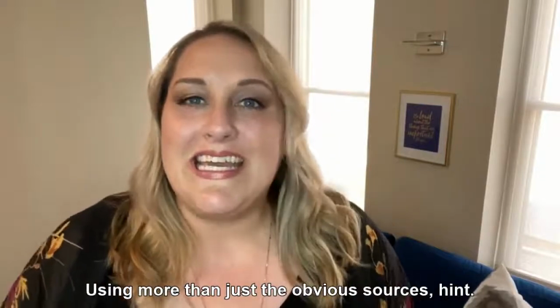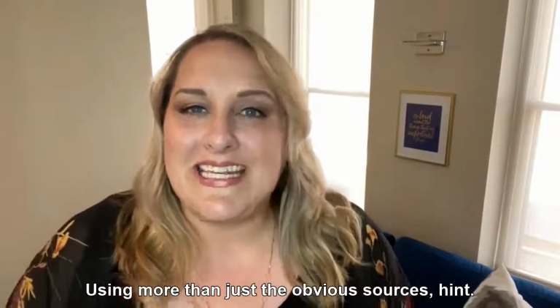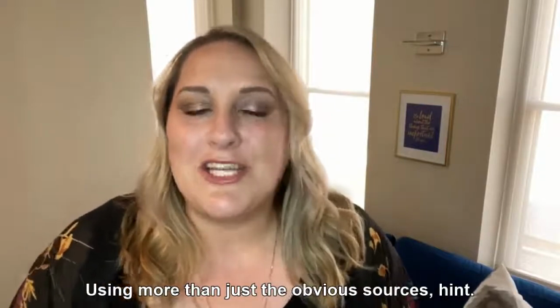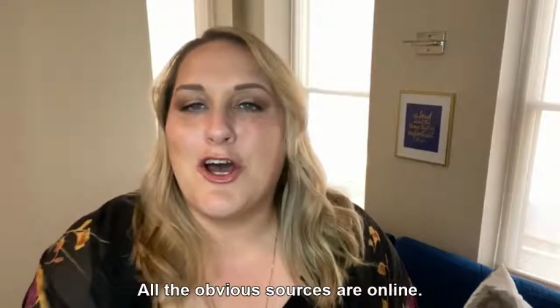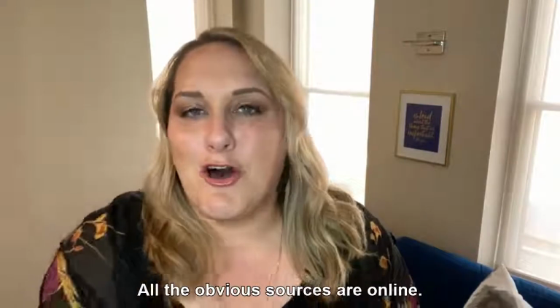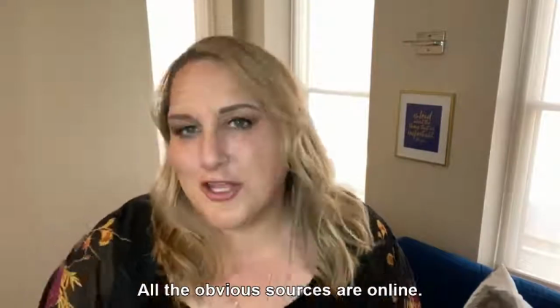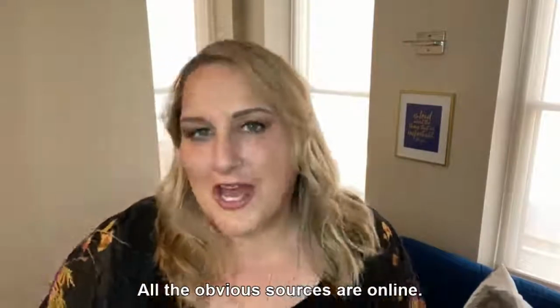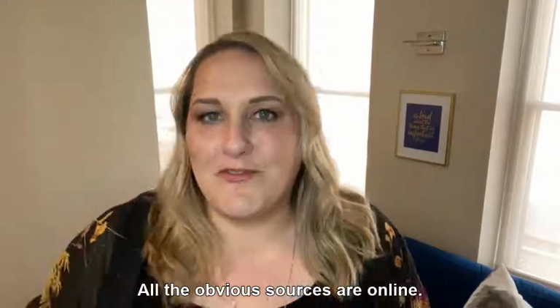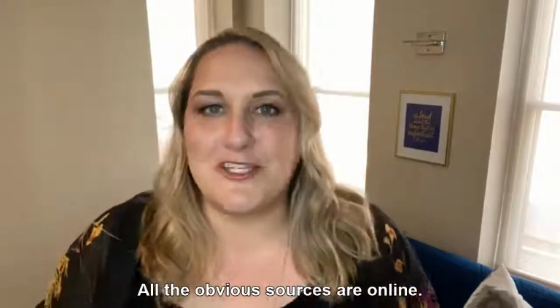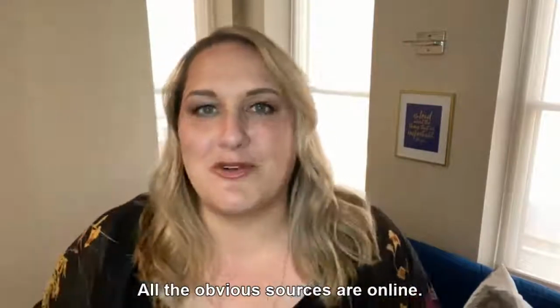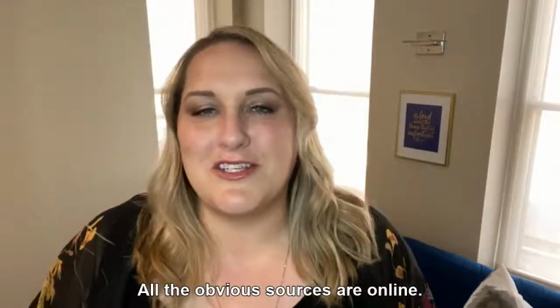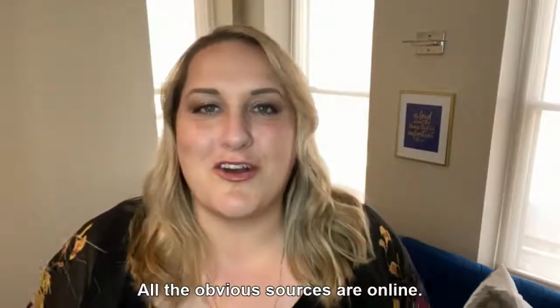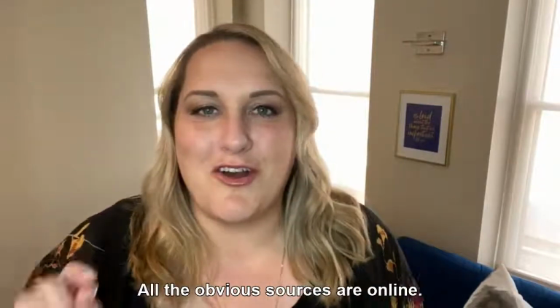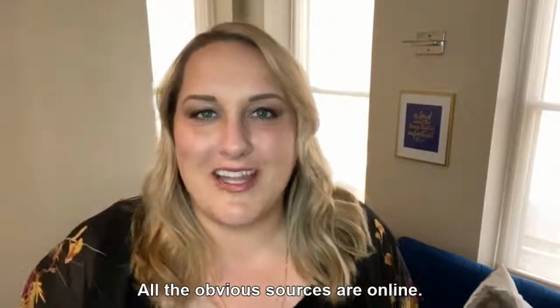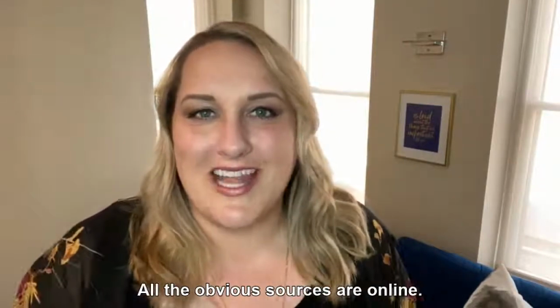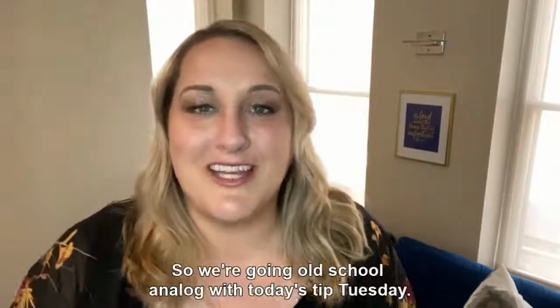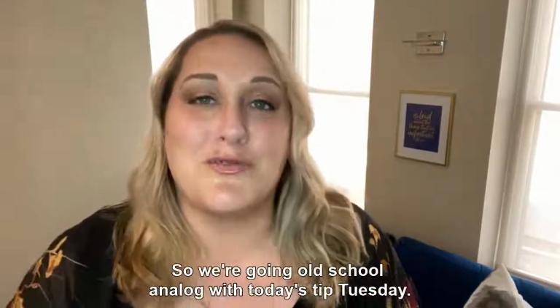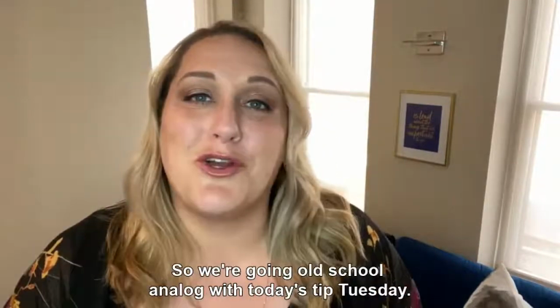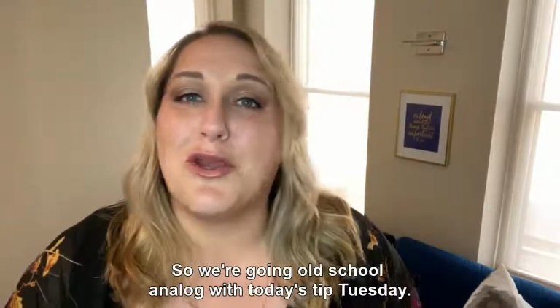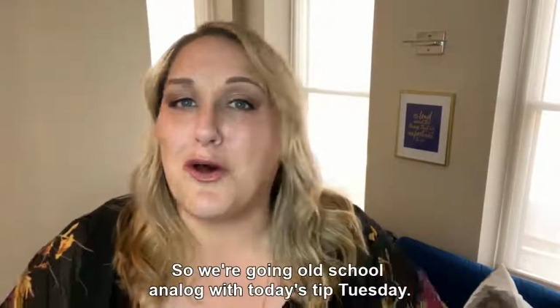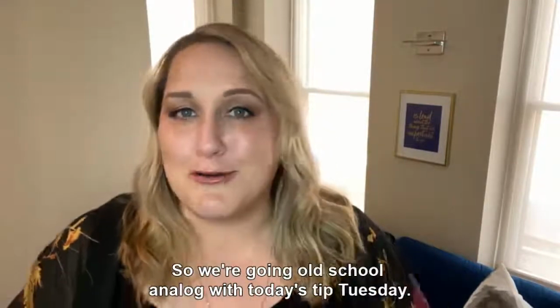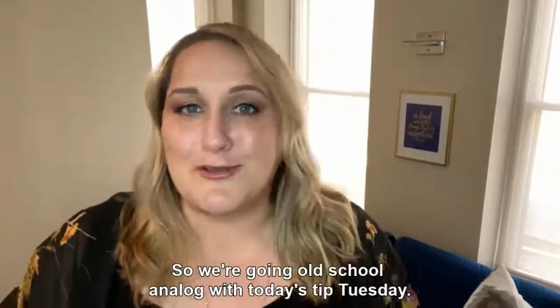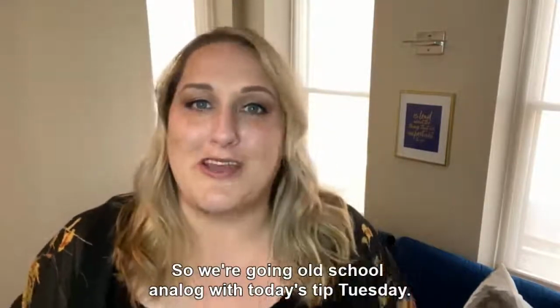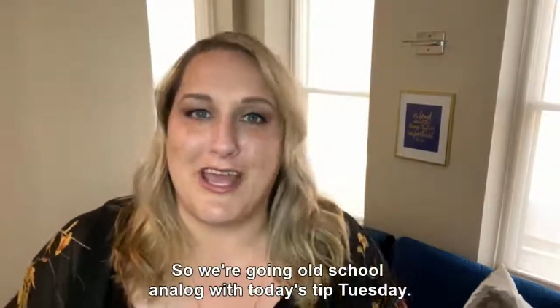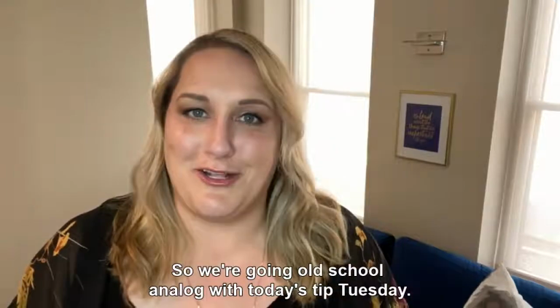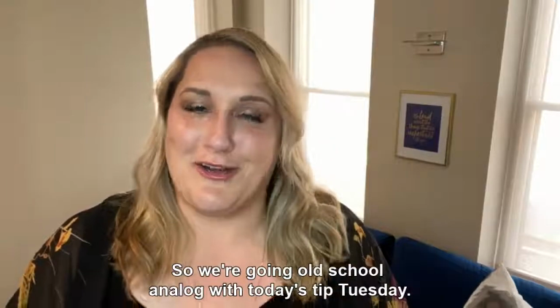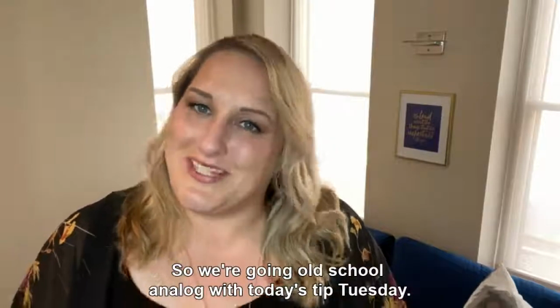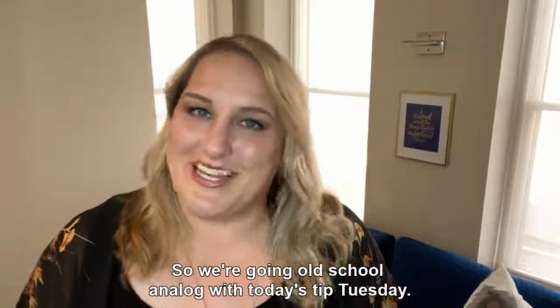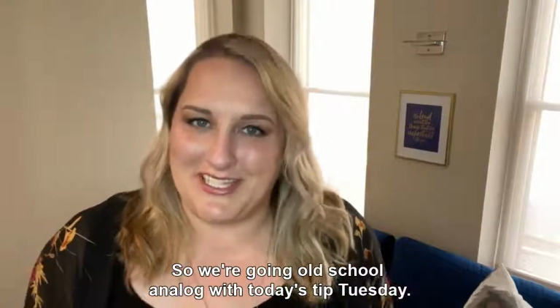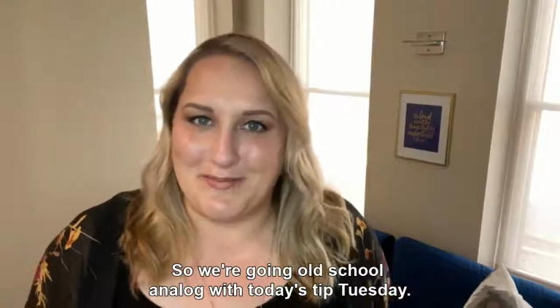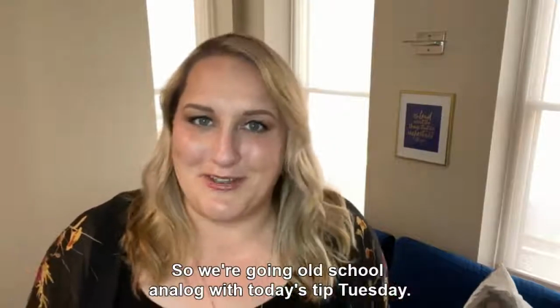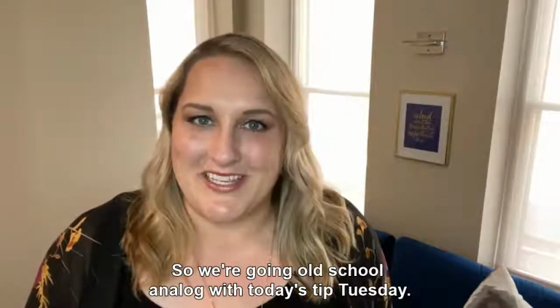Hint — all the obvious sources are online. So we're going old school analog with today's Tip Tuesday.